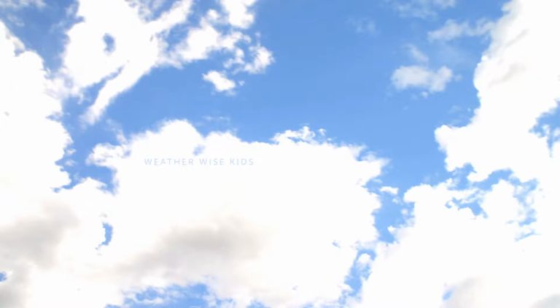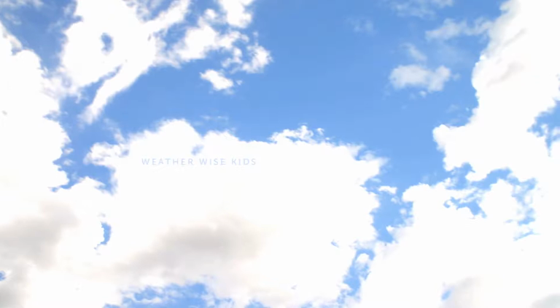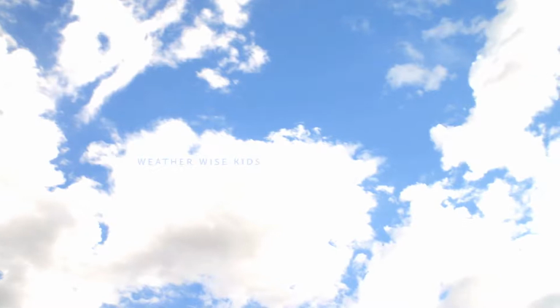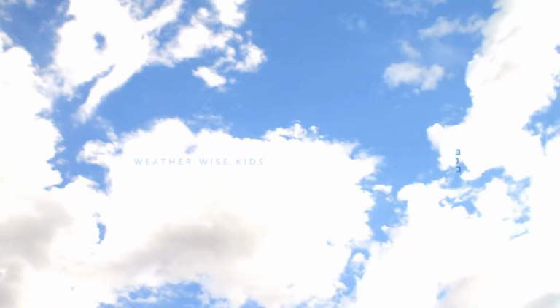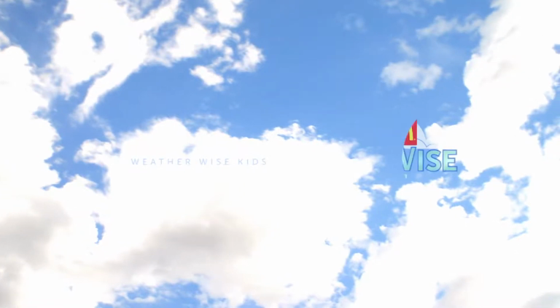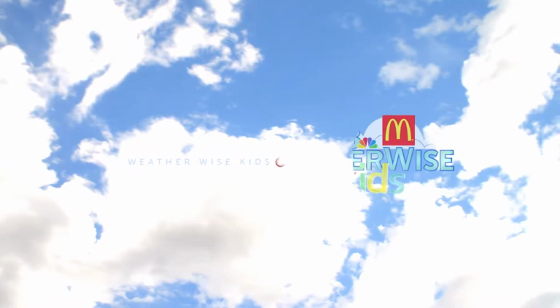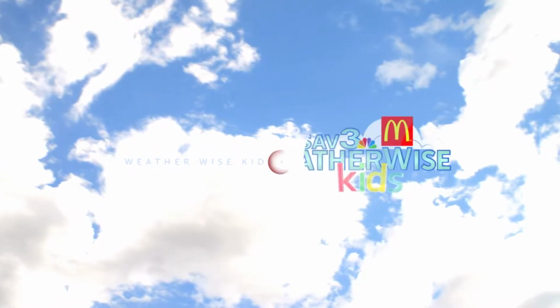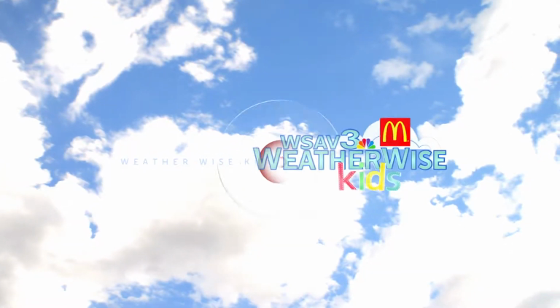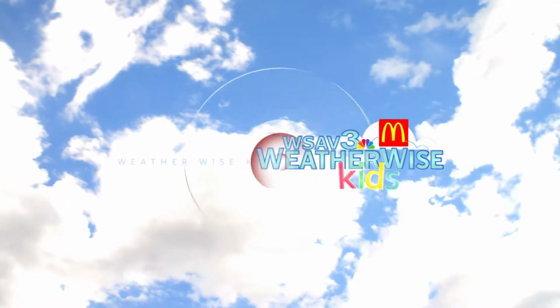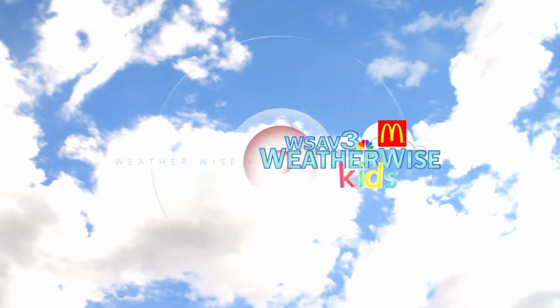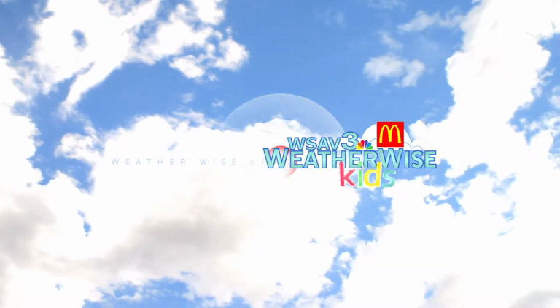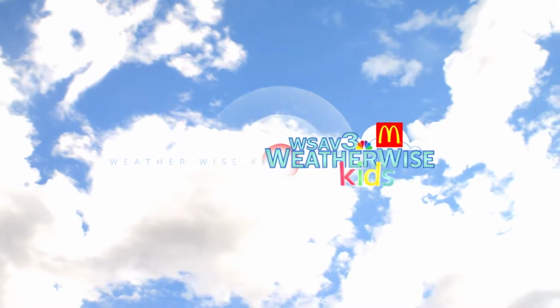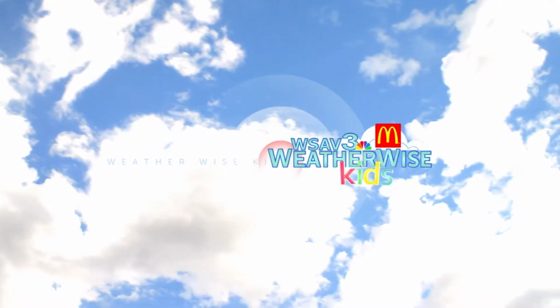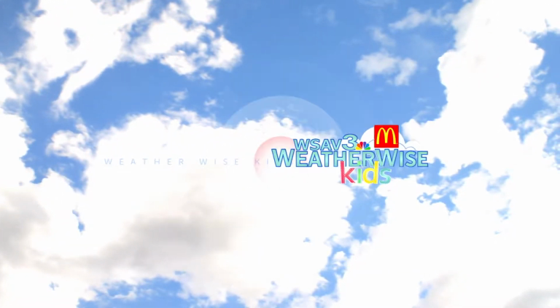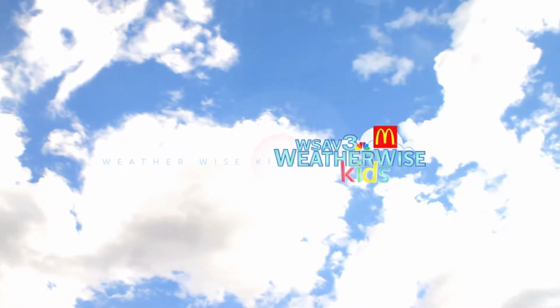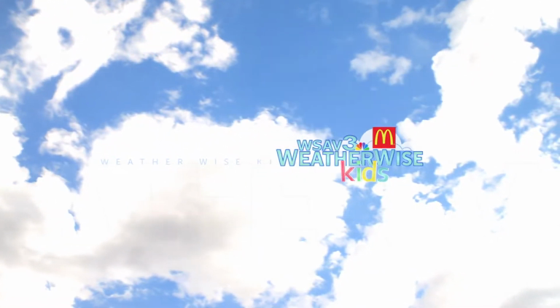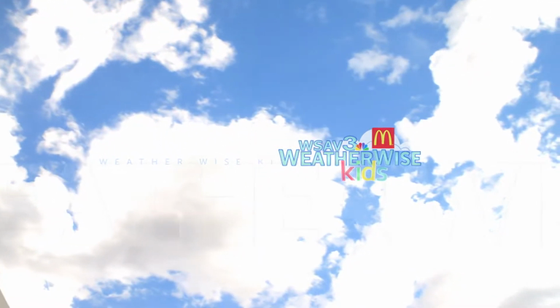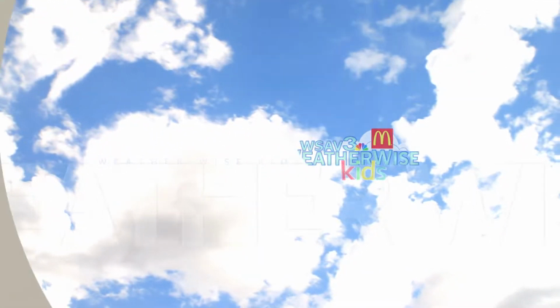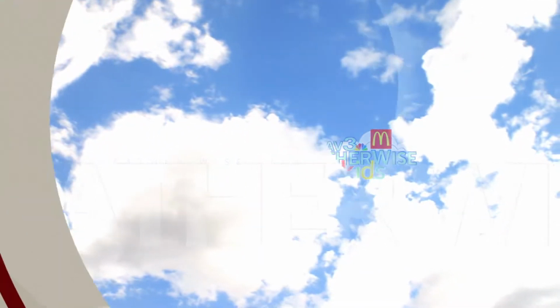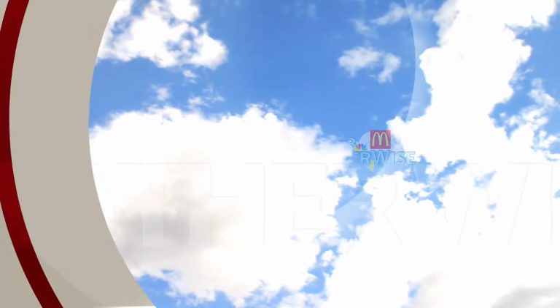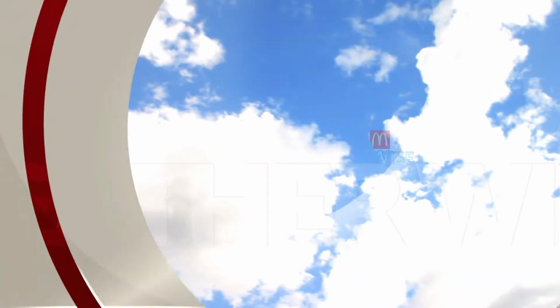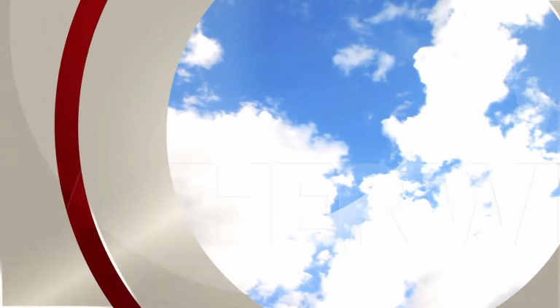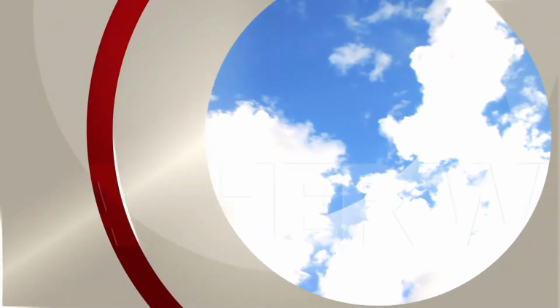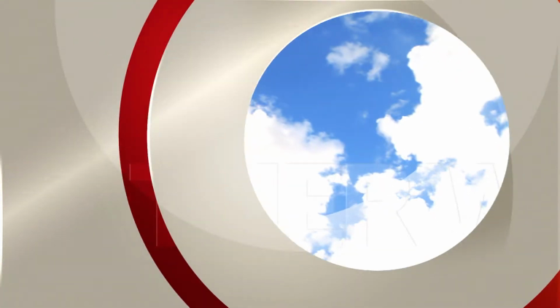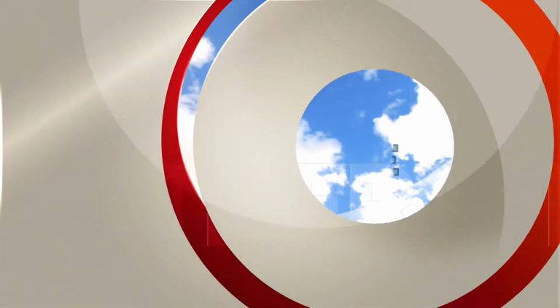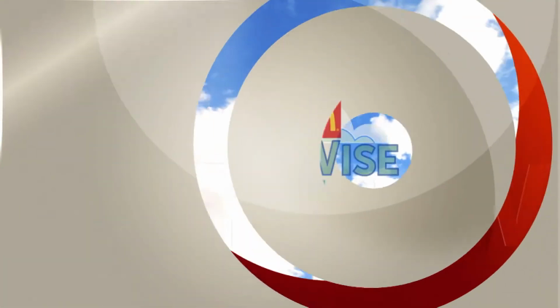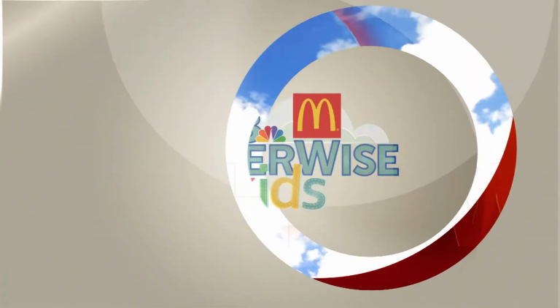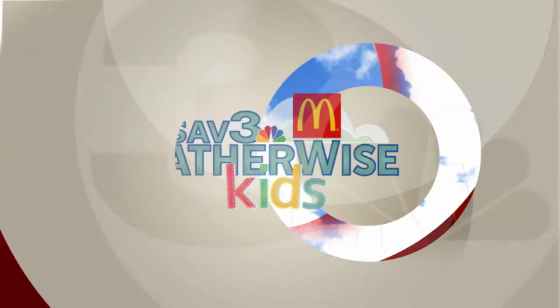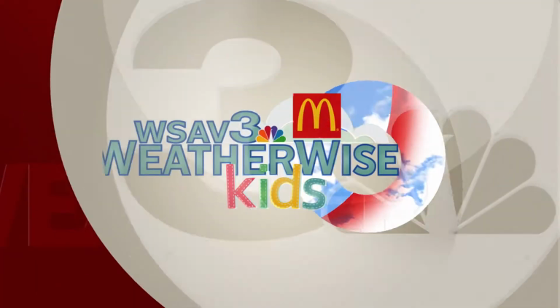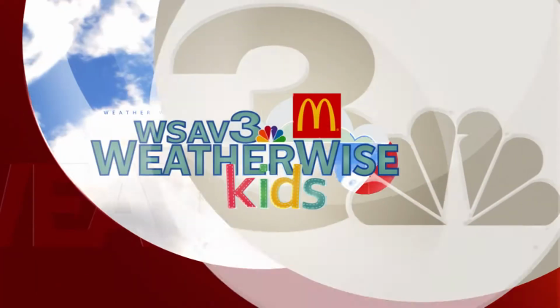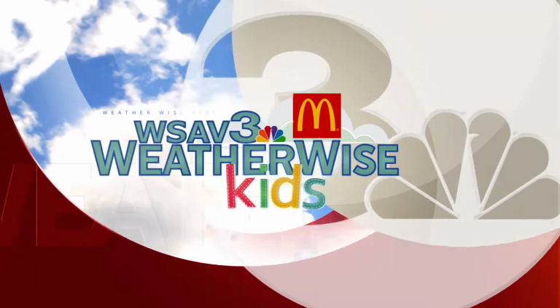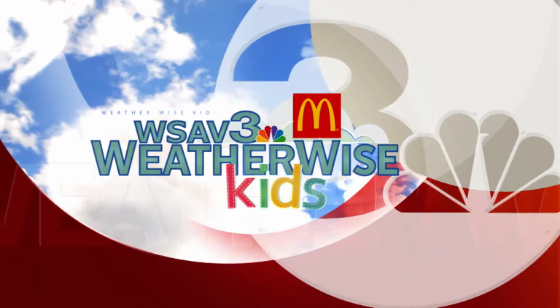WSAB and community partner McDonald's present WeatherWise Kids.